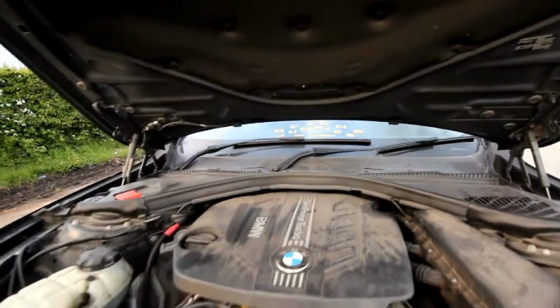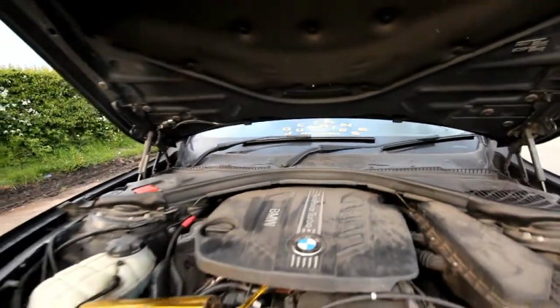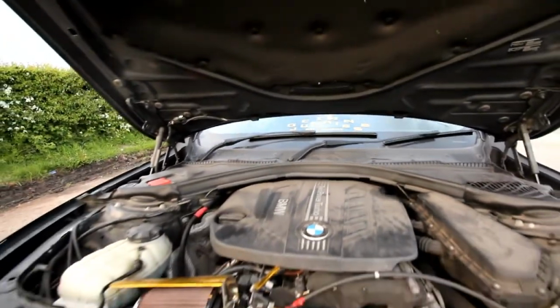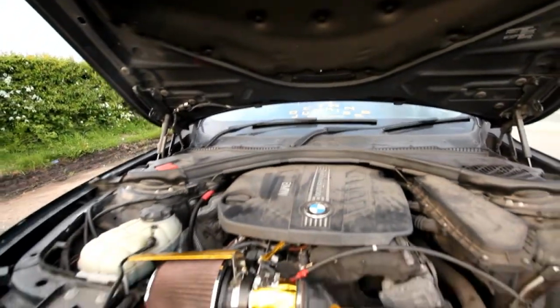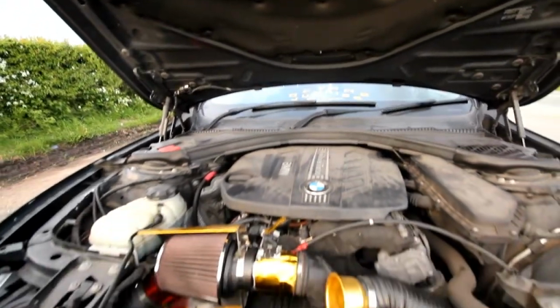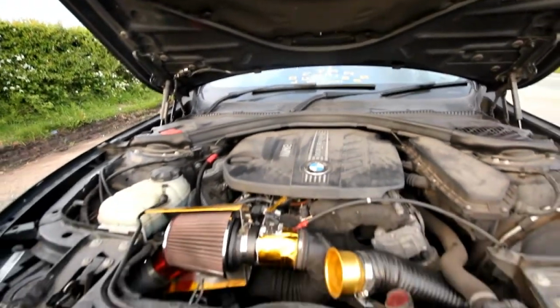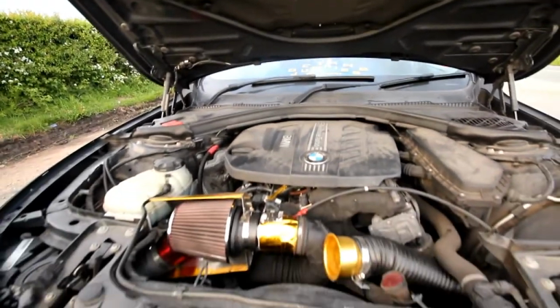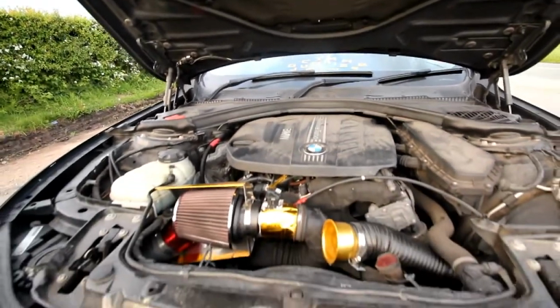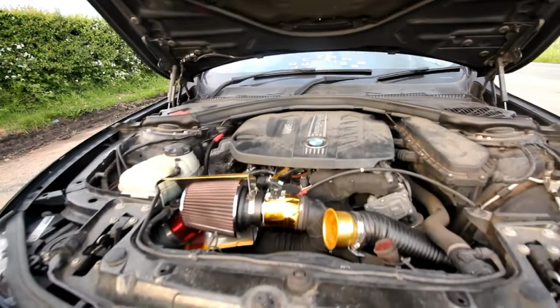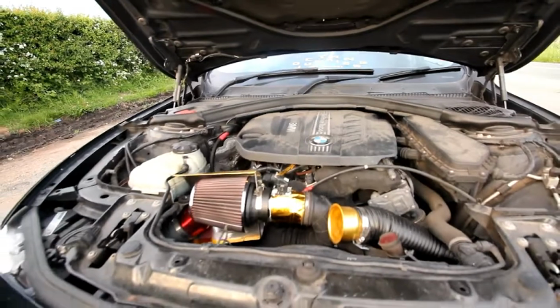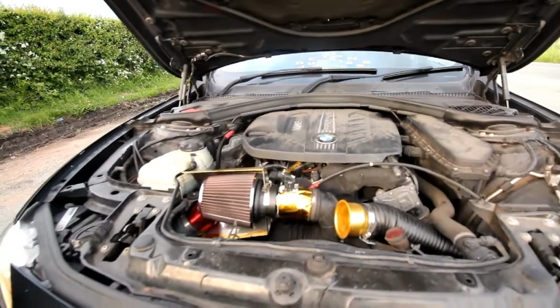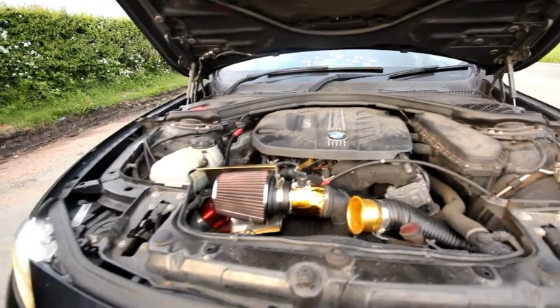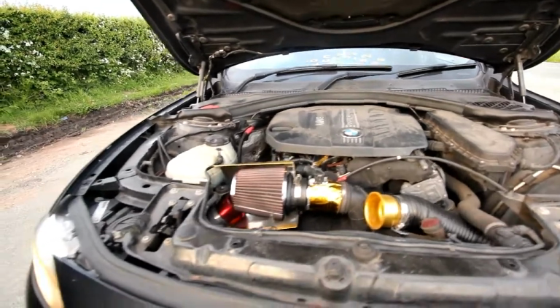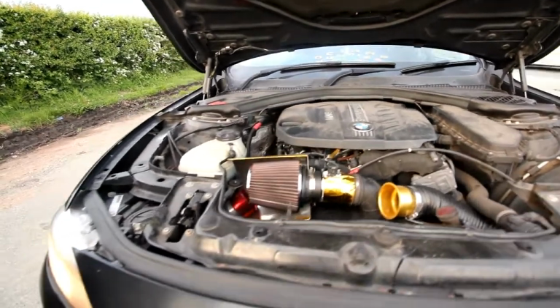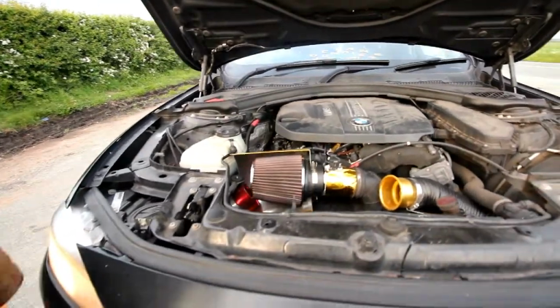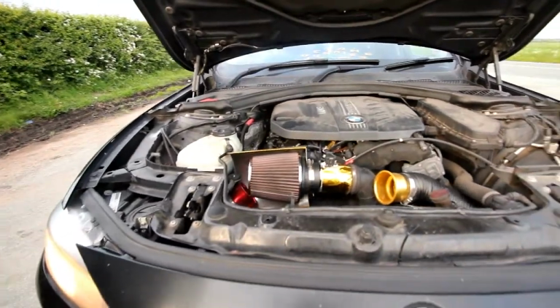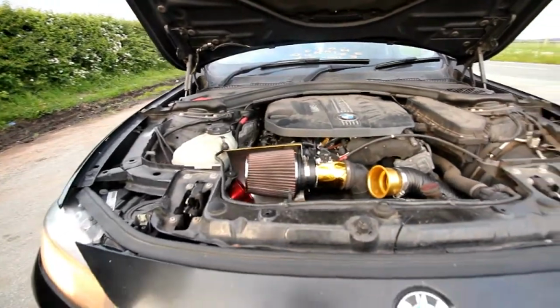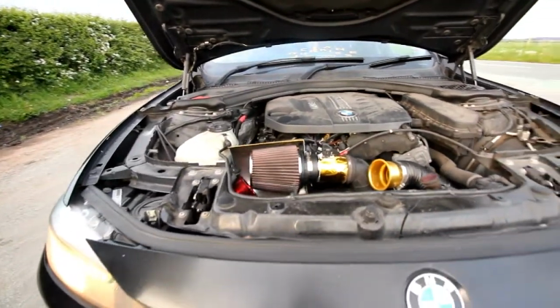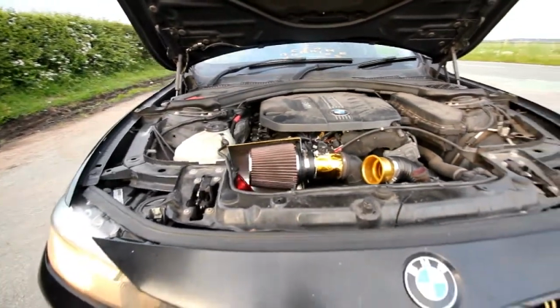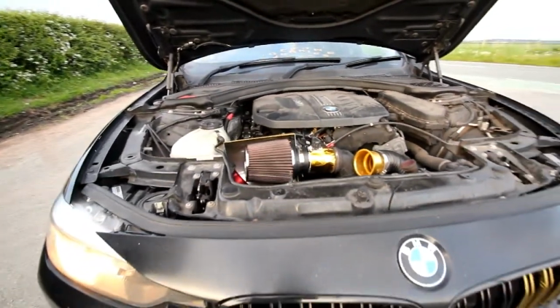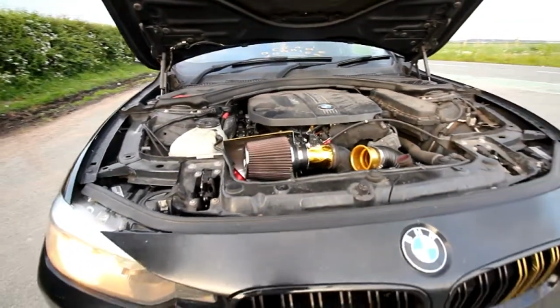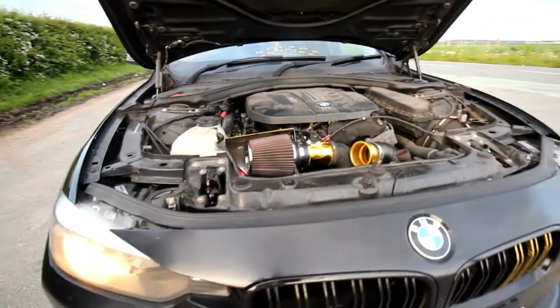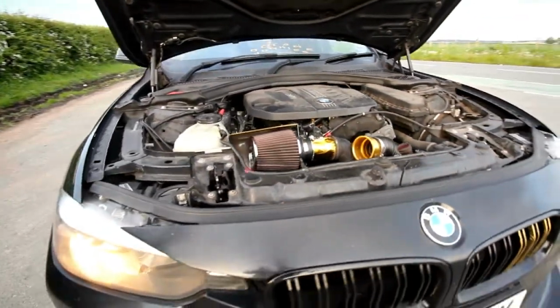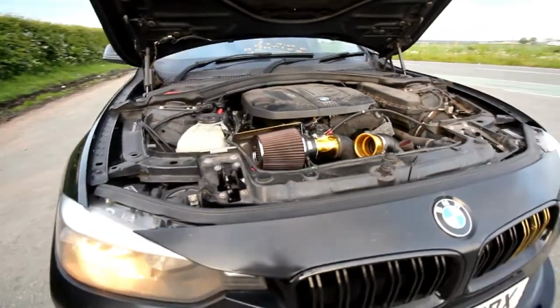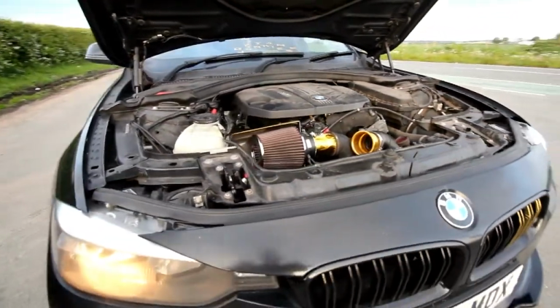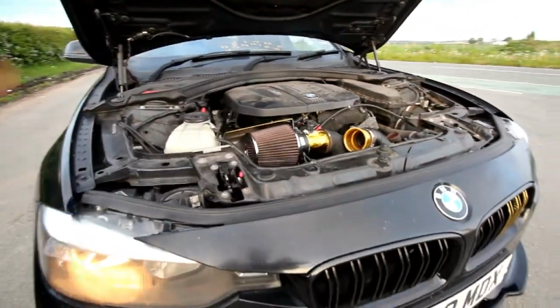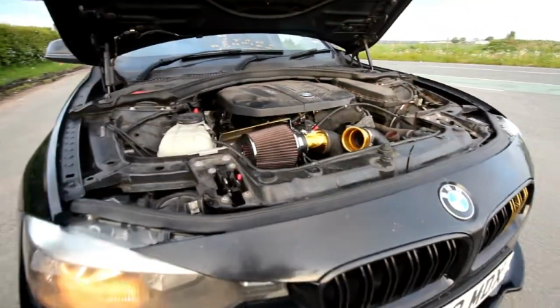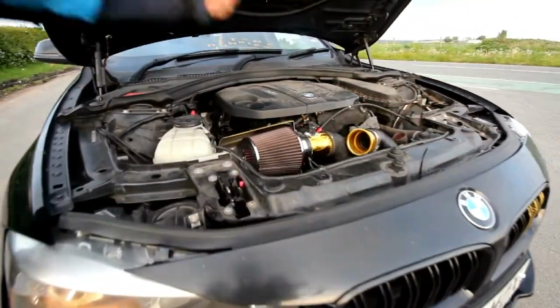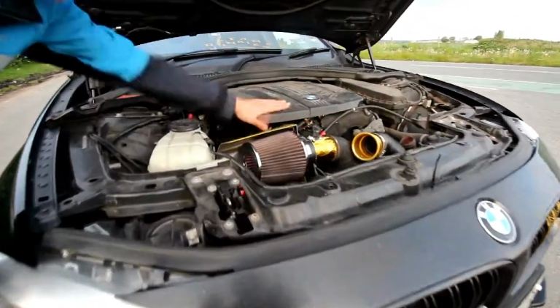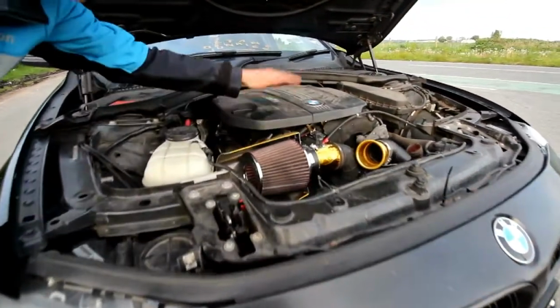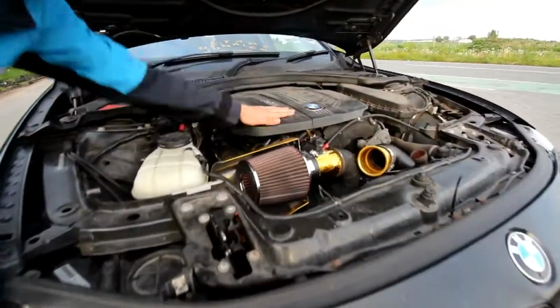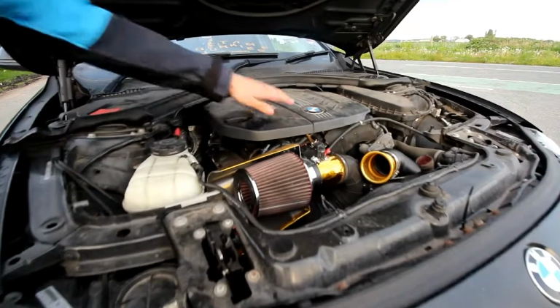Jesus Christ, I should have washed this. That is dirty diesel.